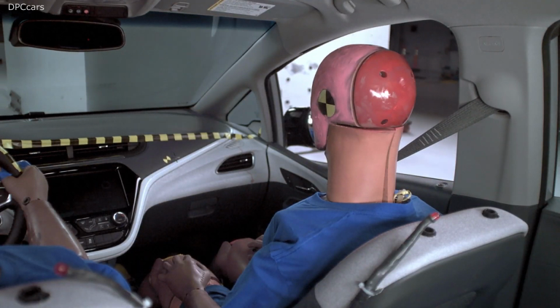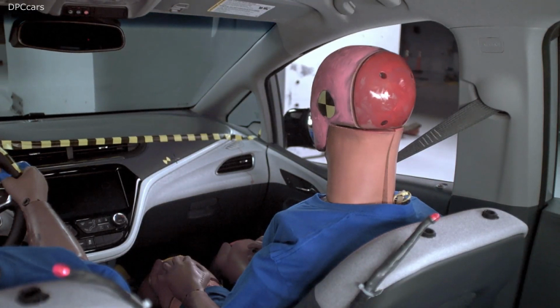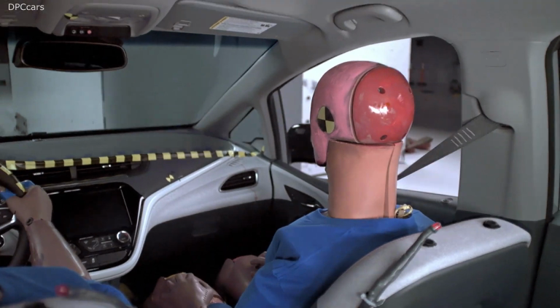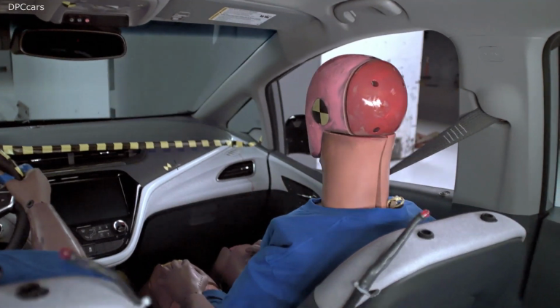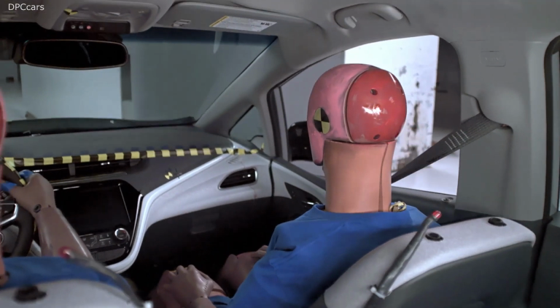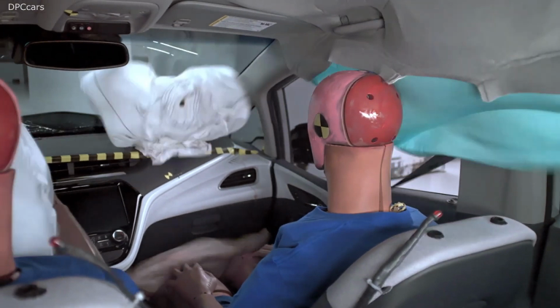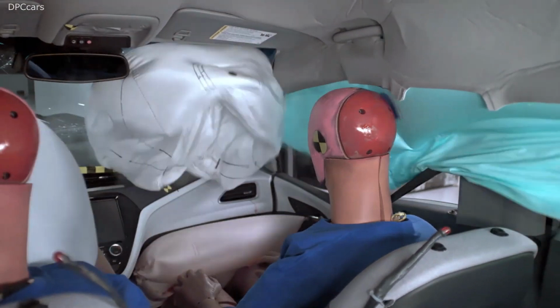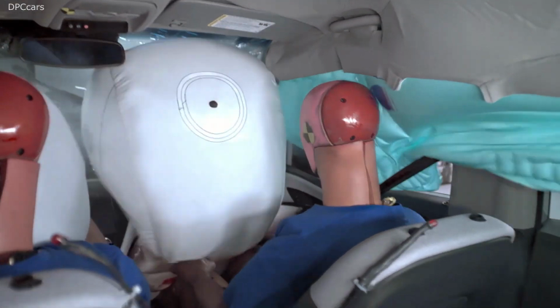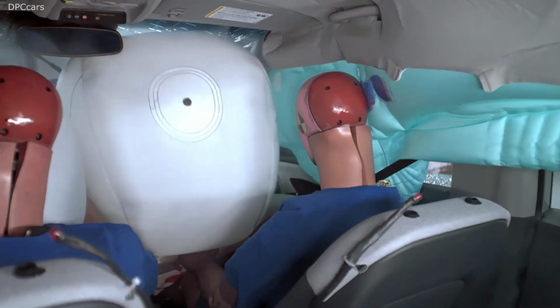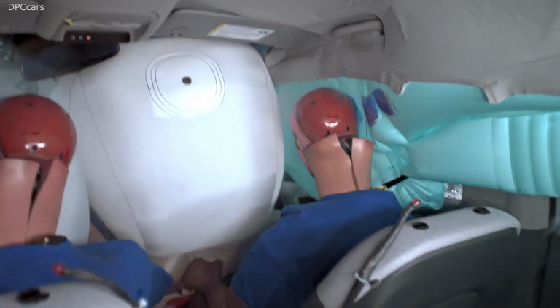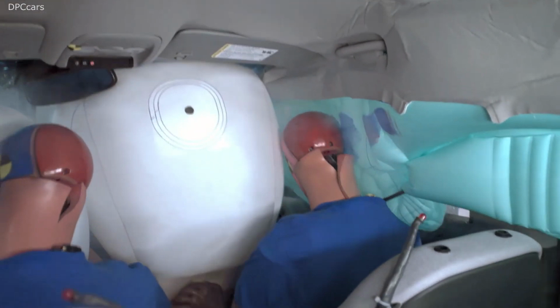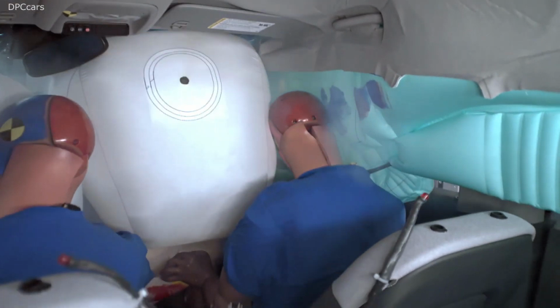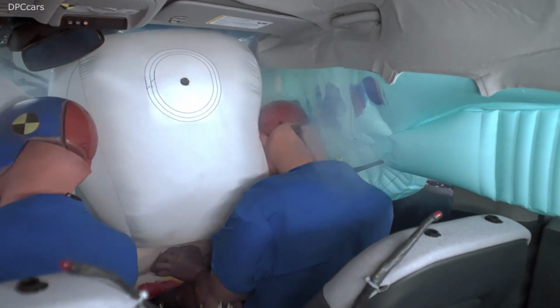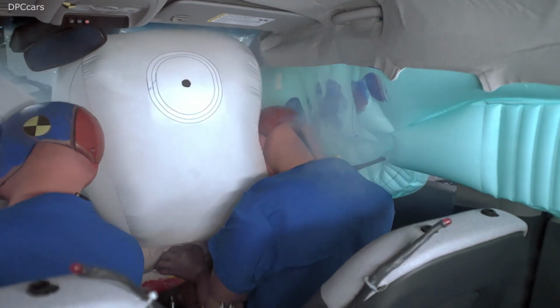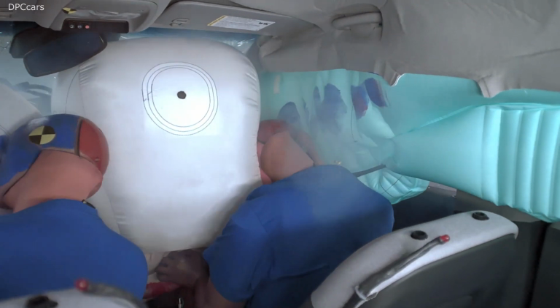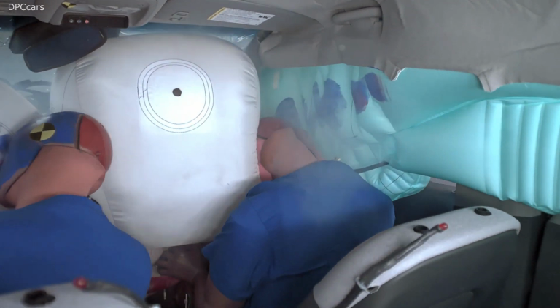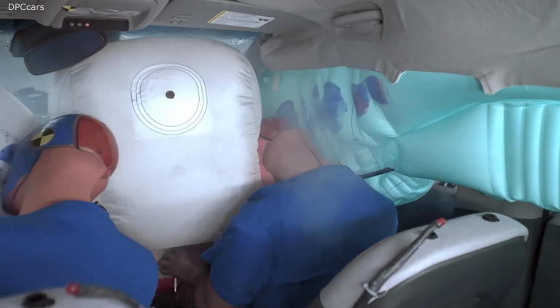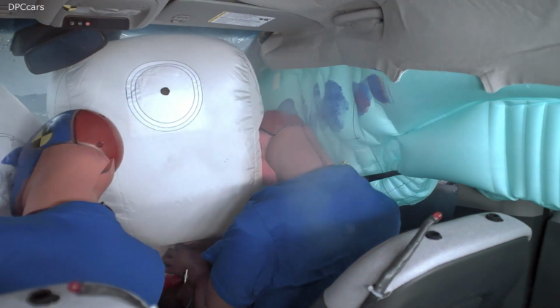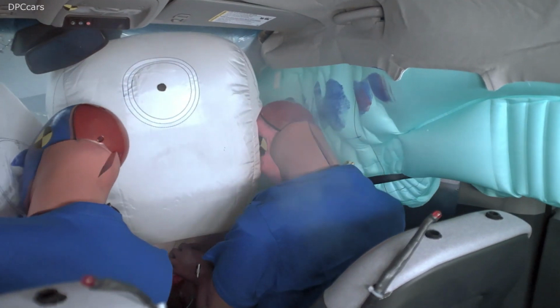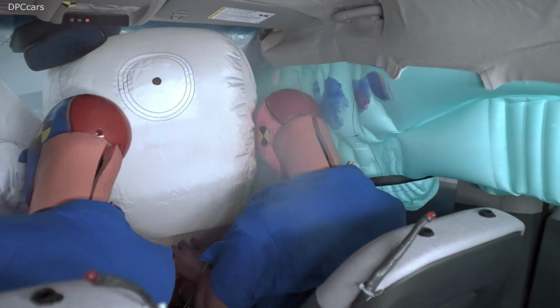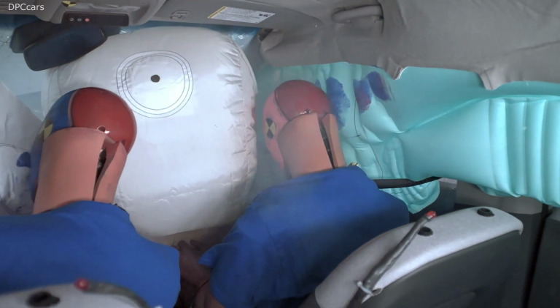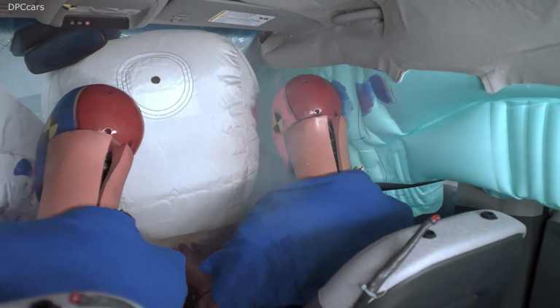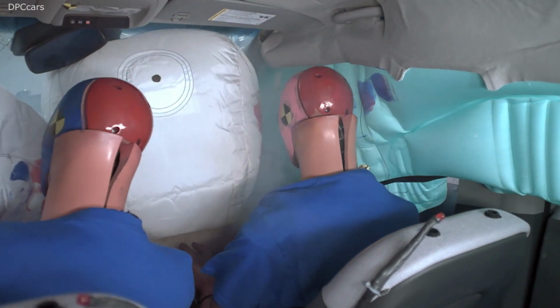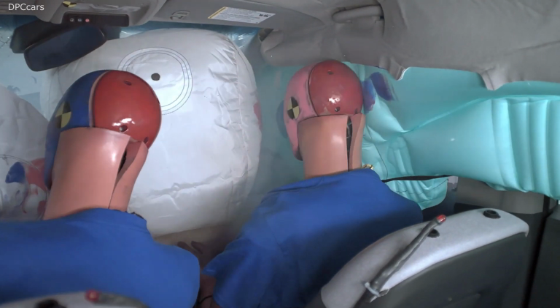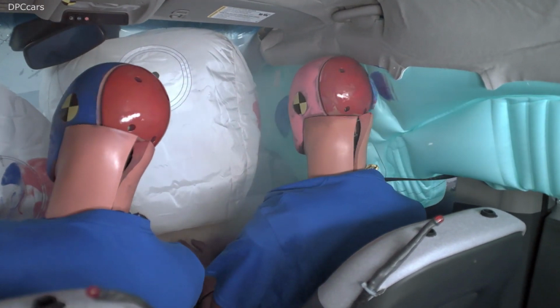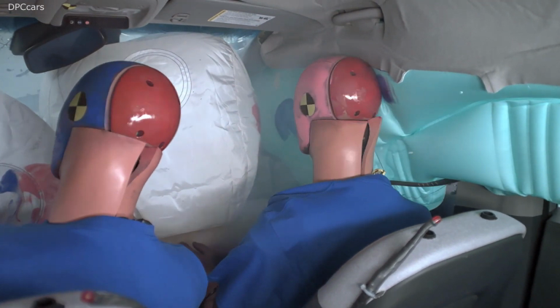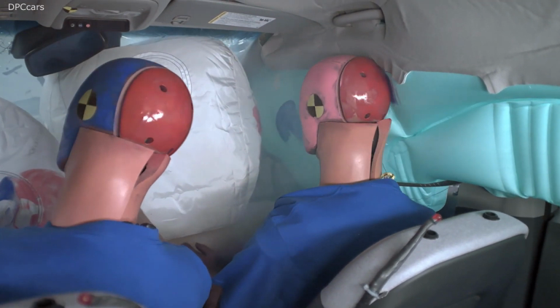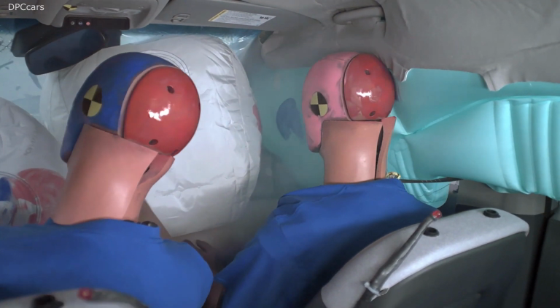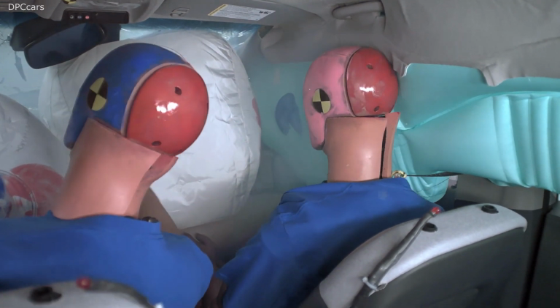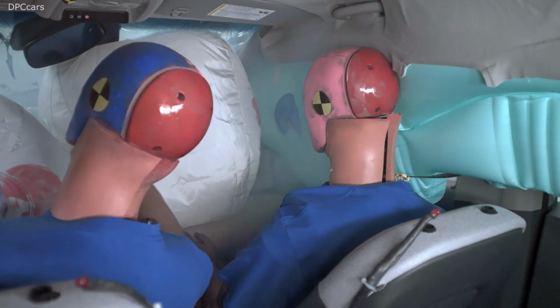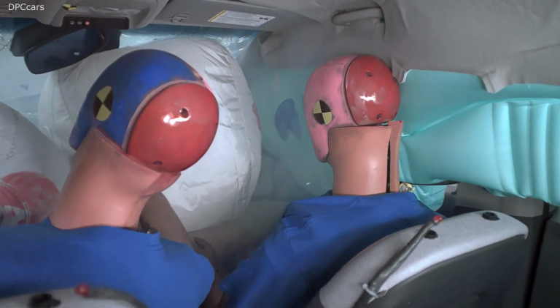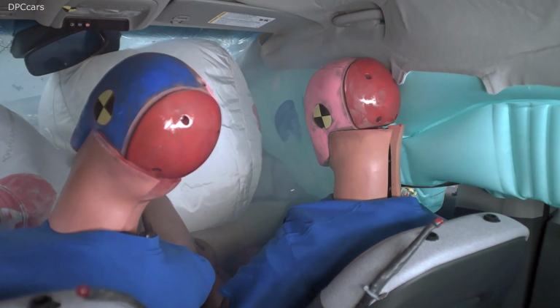About half of fatal crashes occur at dawn, dusk, or night, so better headlights can help address this problem.